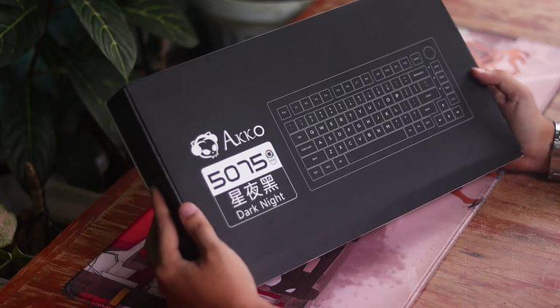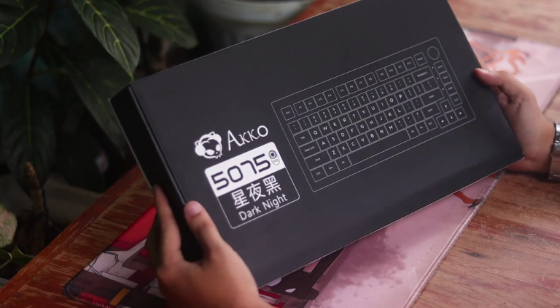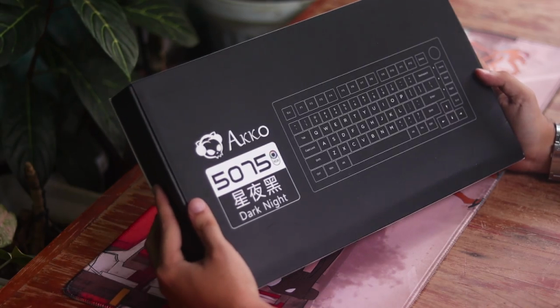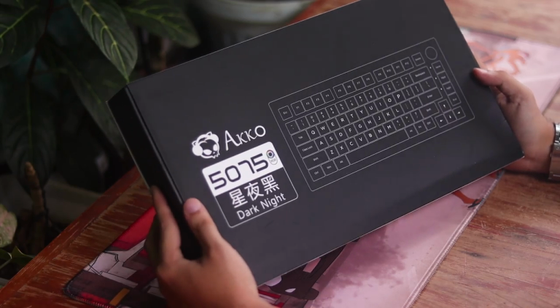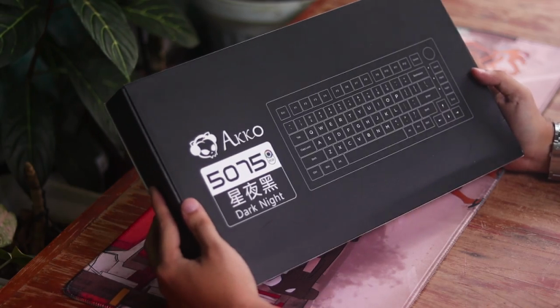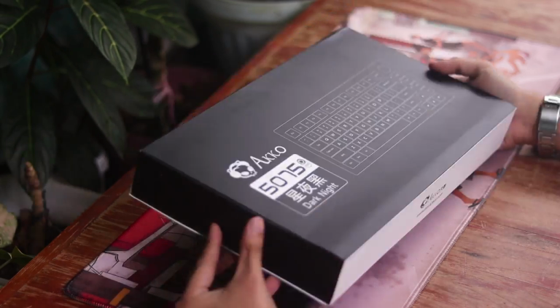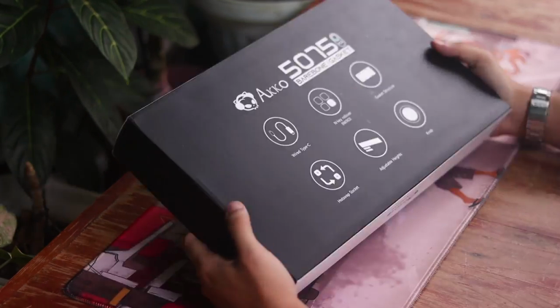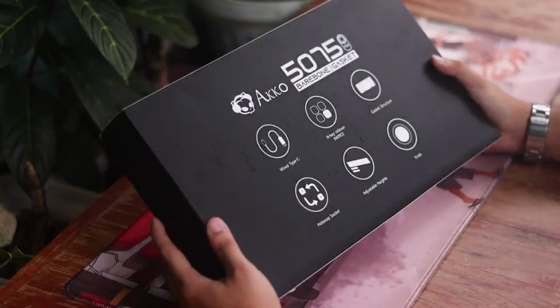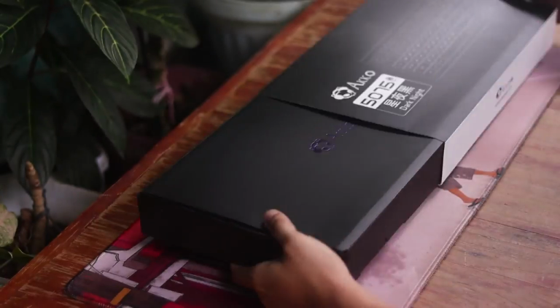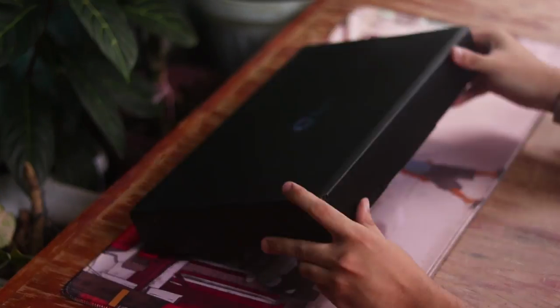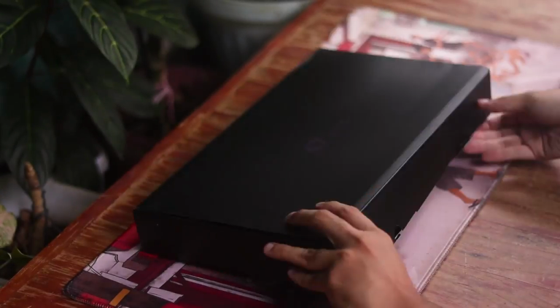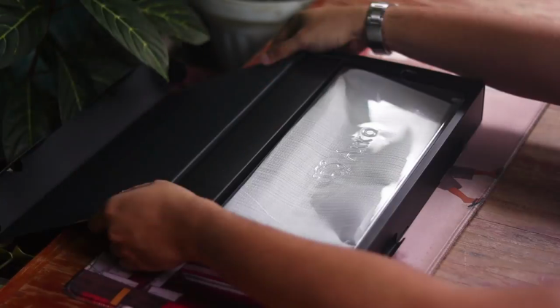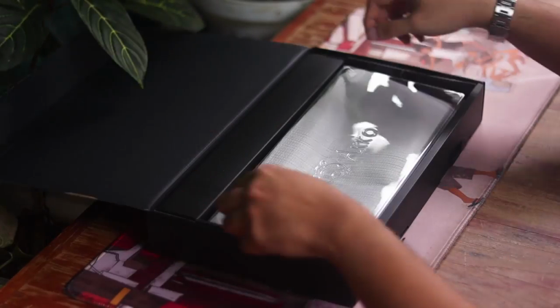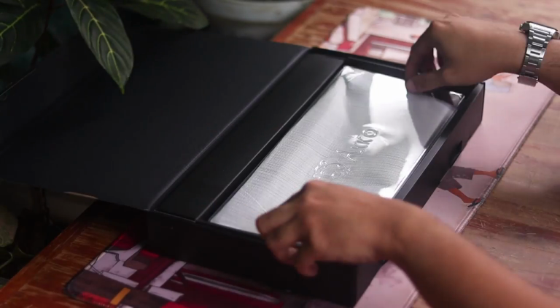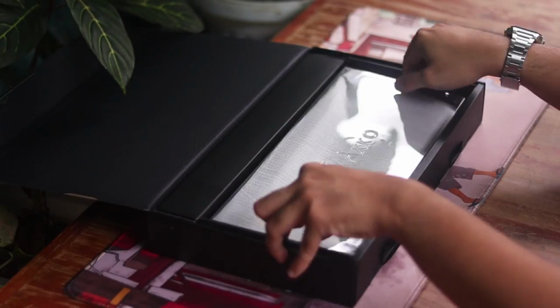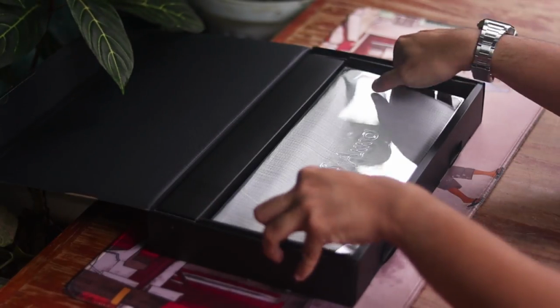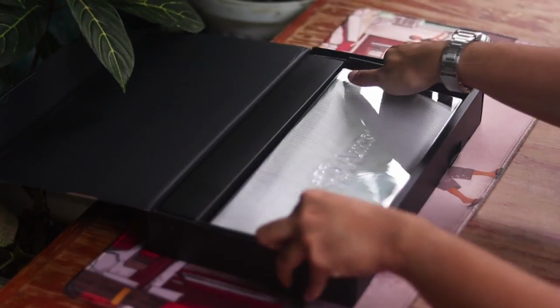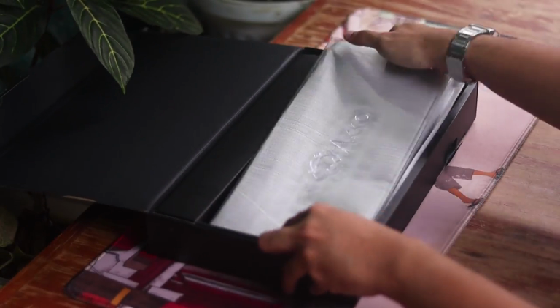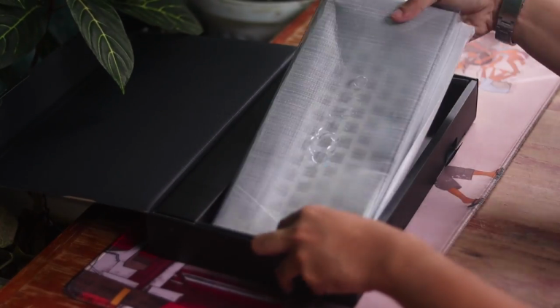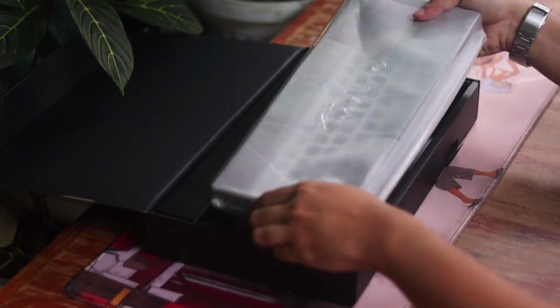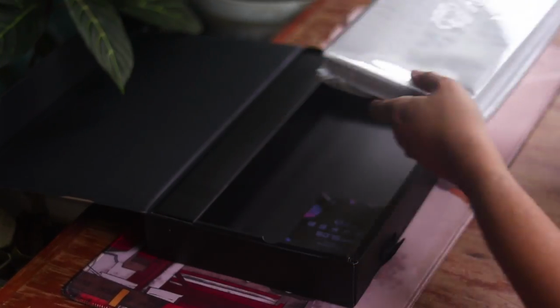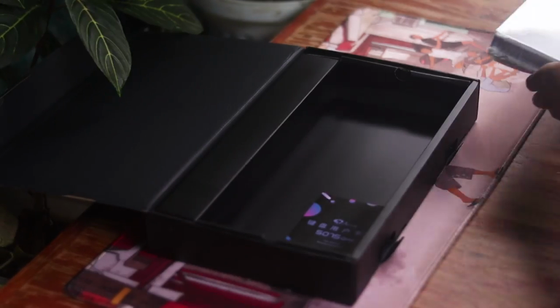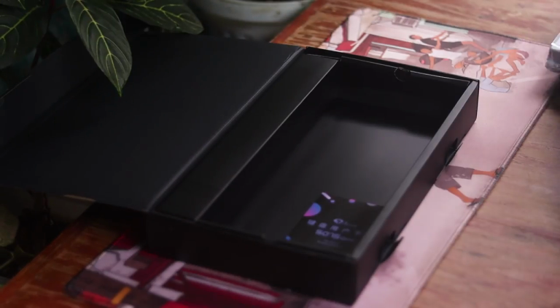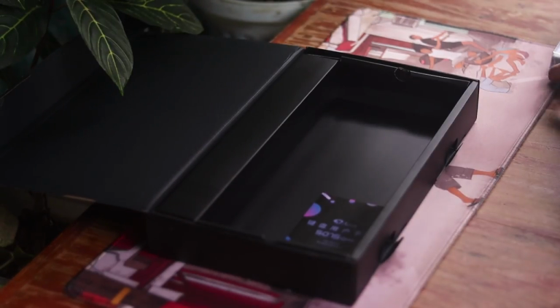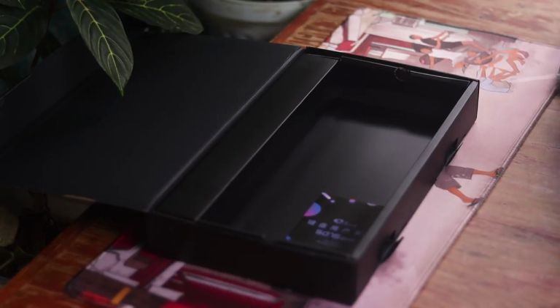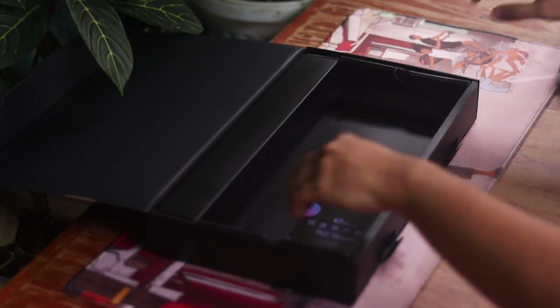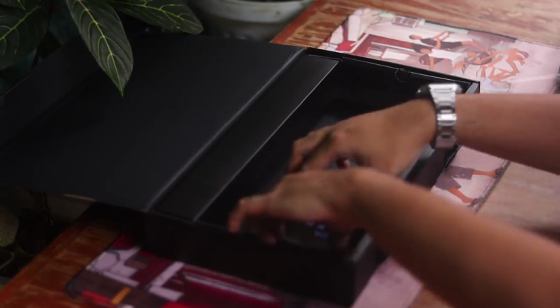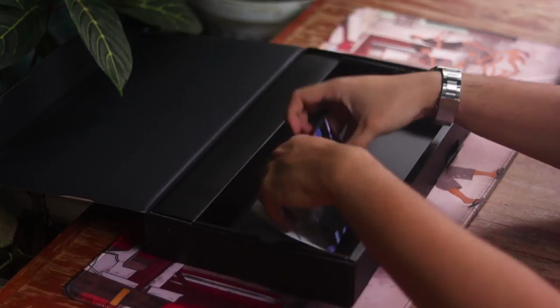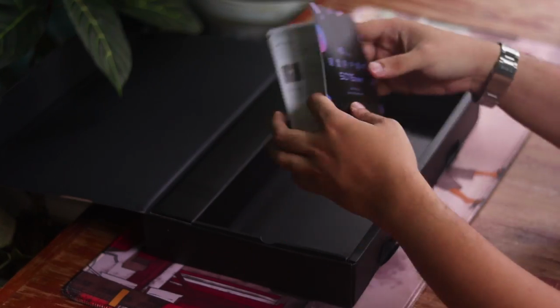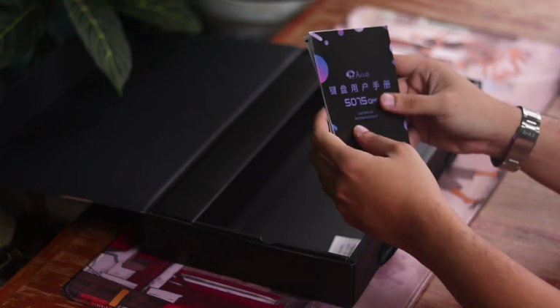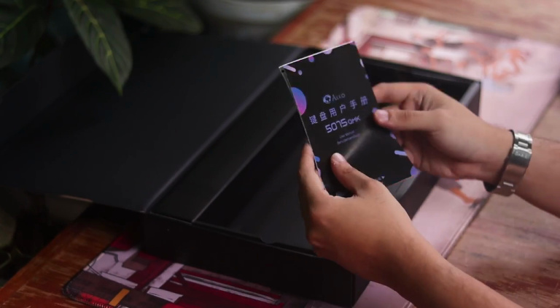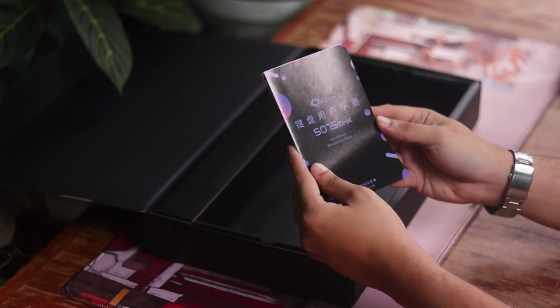The 5075S is sent over by AKO for an honest review, and as always, my opinions are my own.